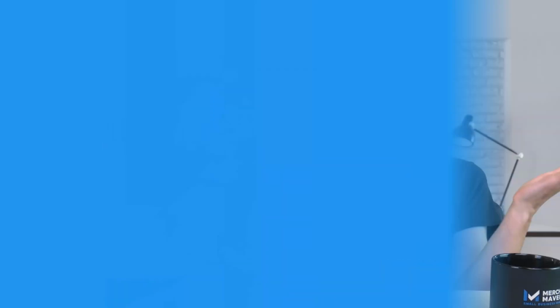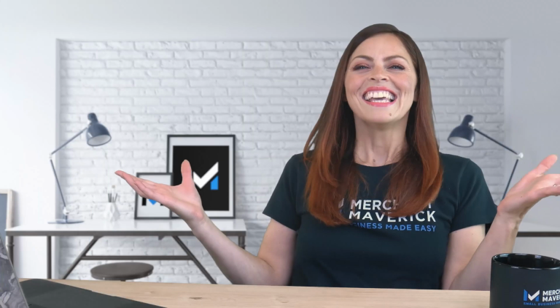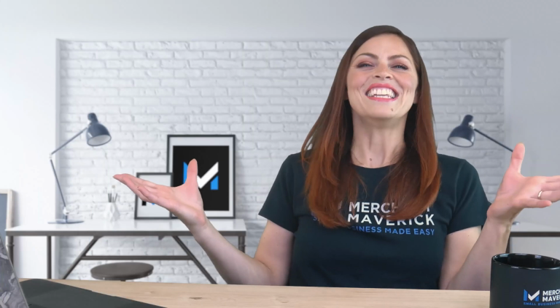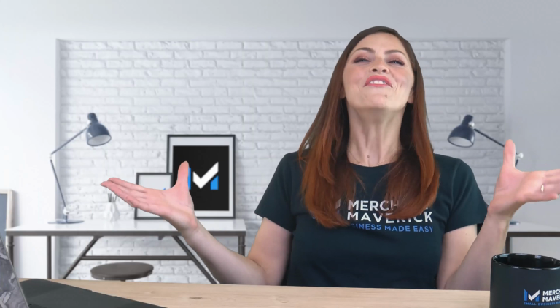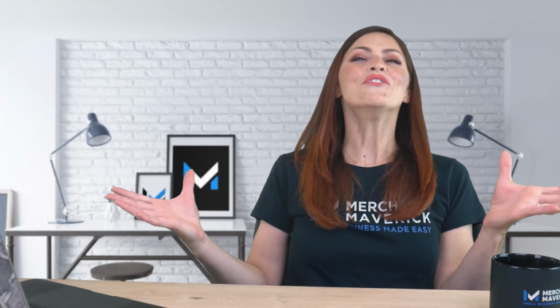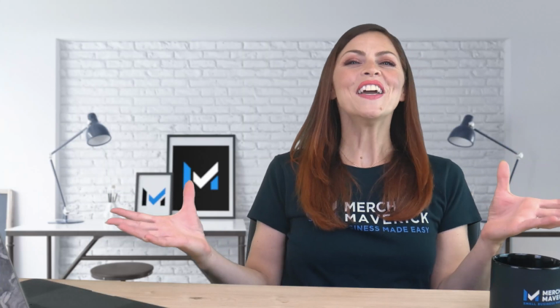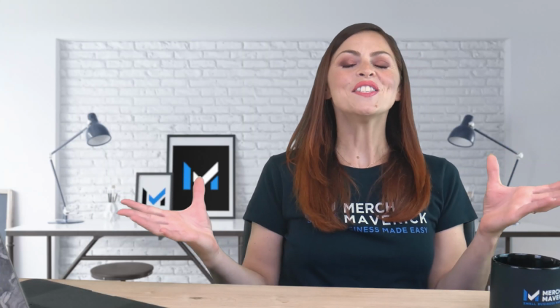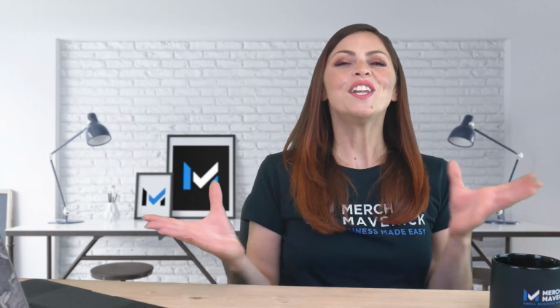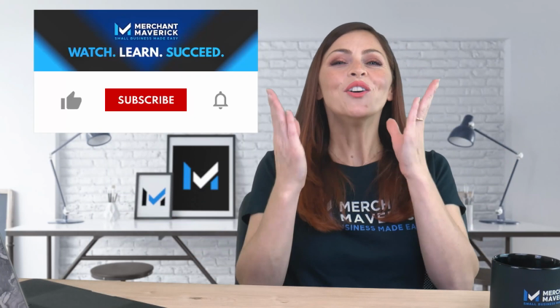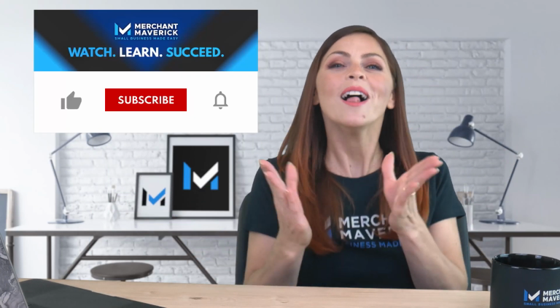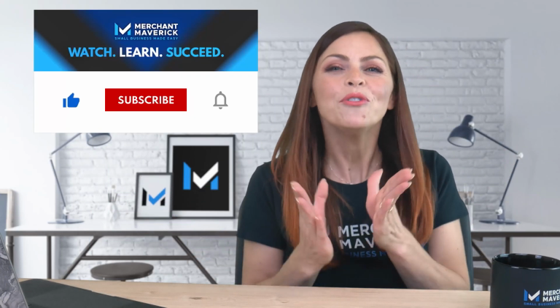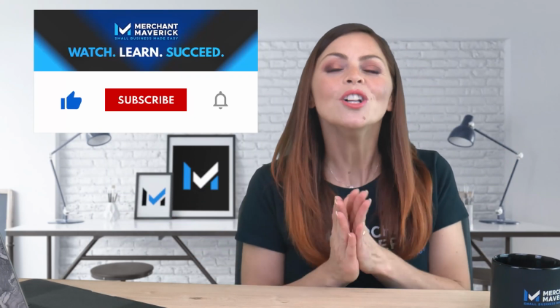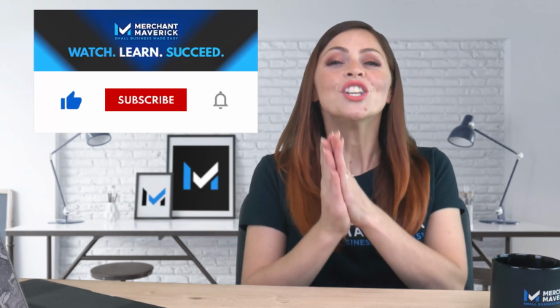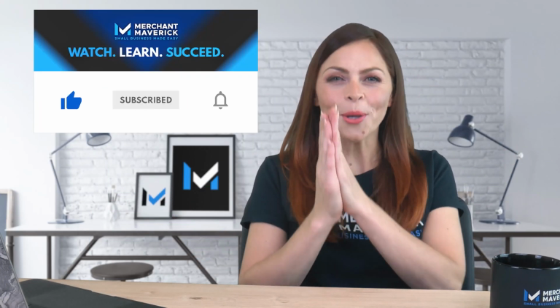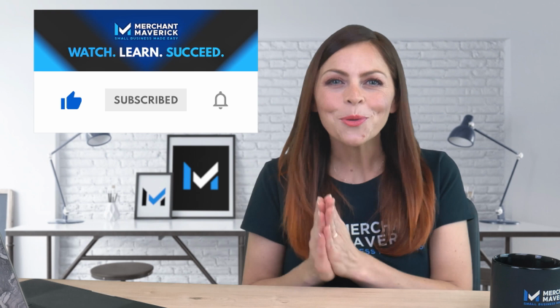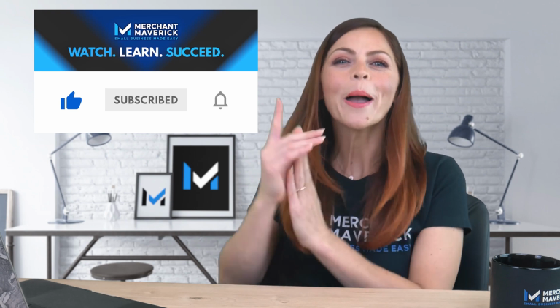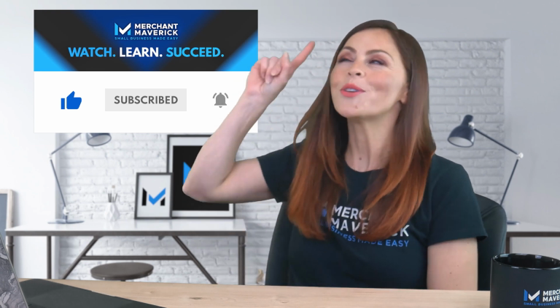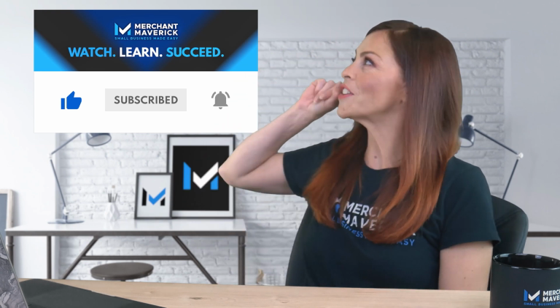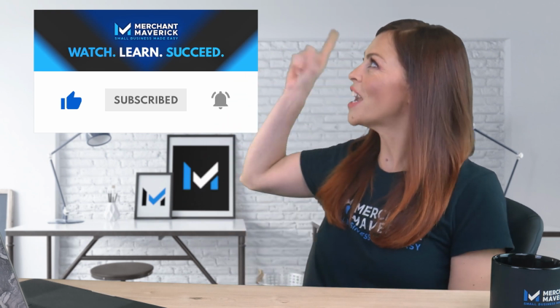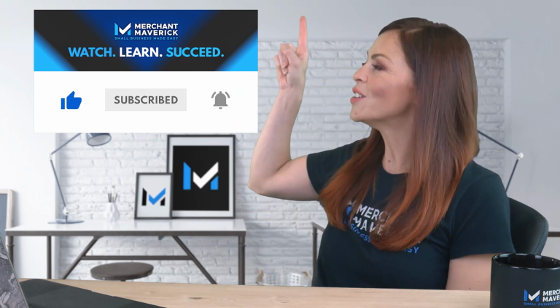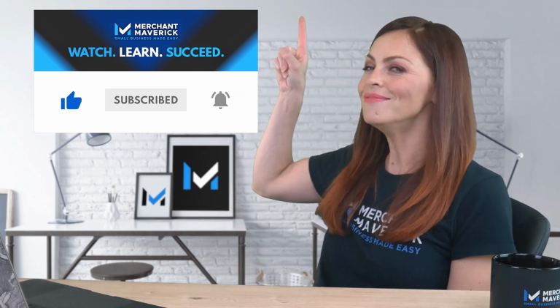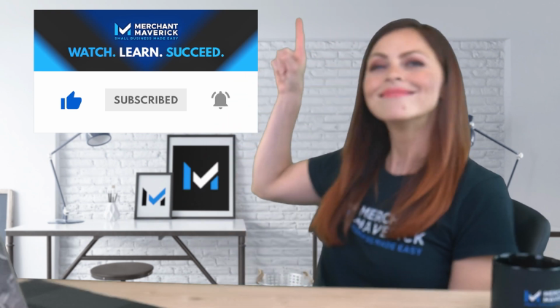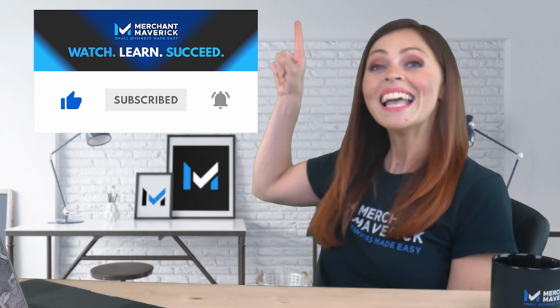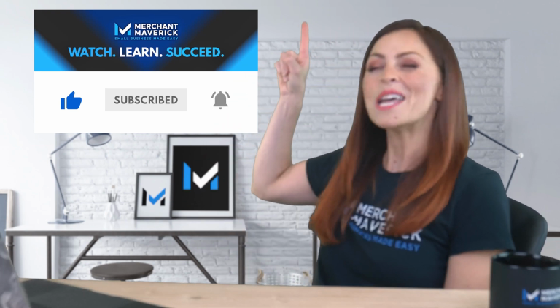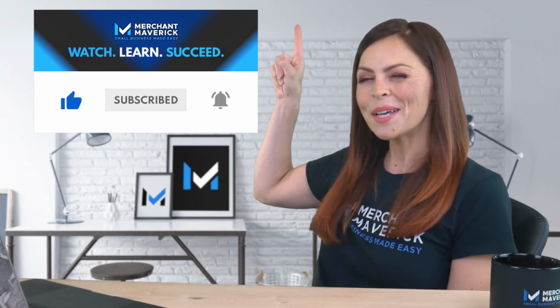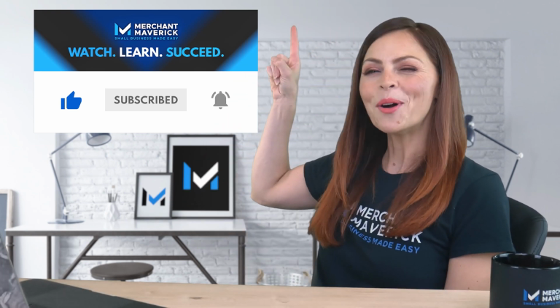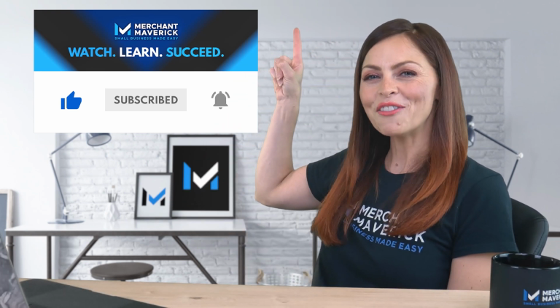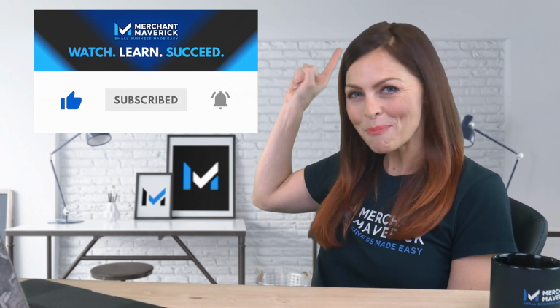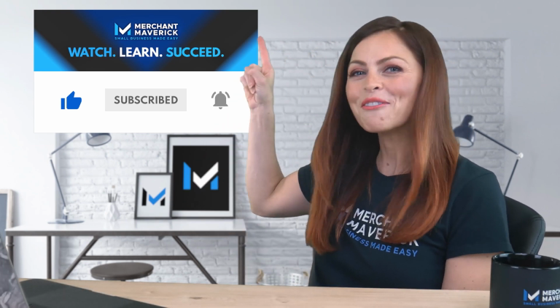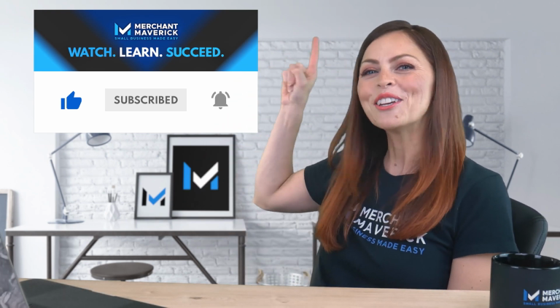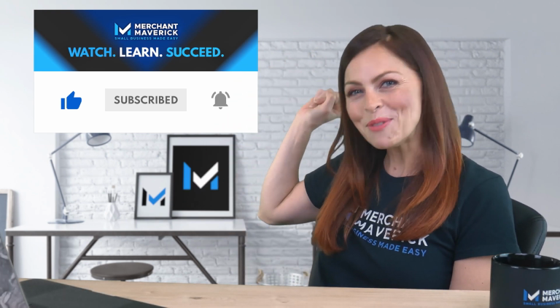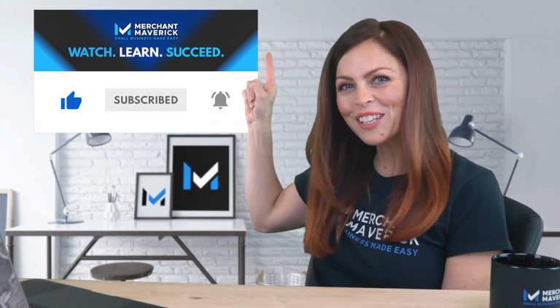And if you find this video helpful, subscribe to our channel and become part of our Maverick community.